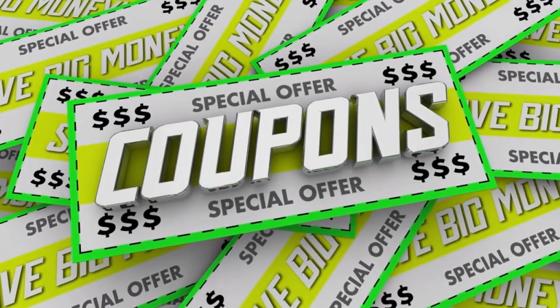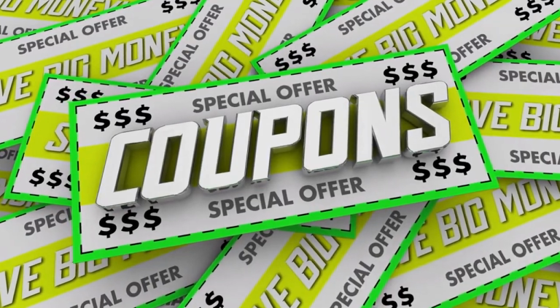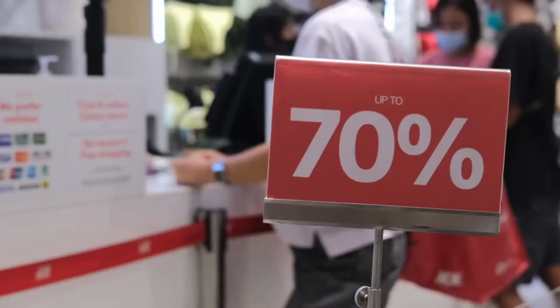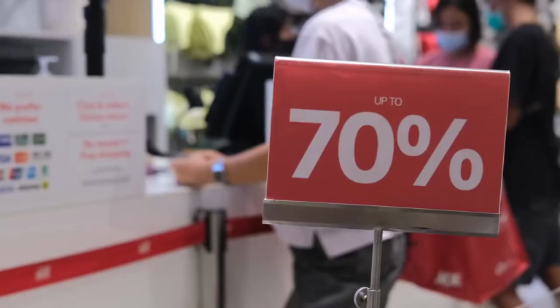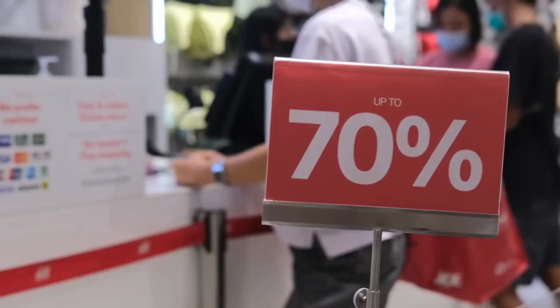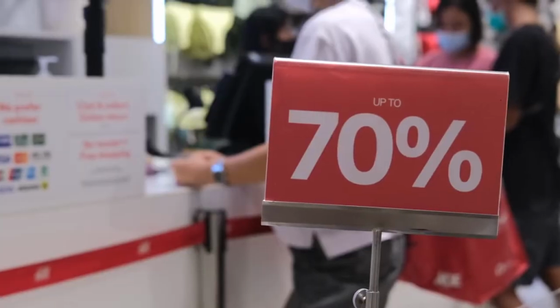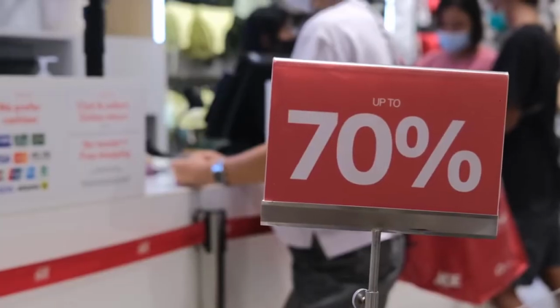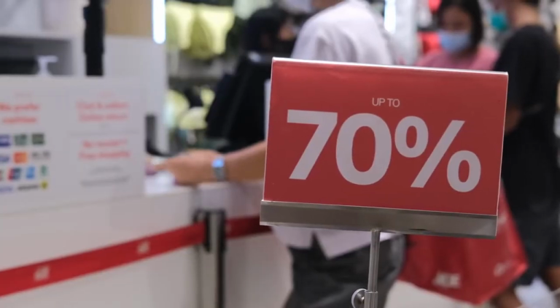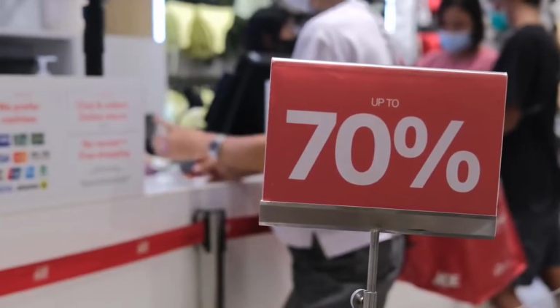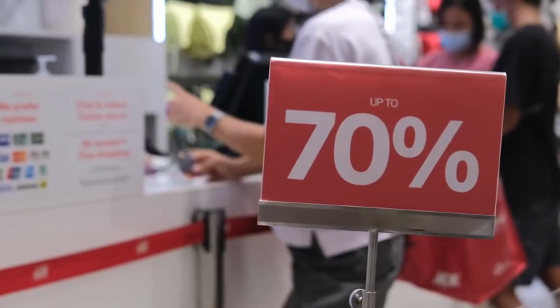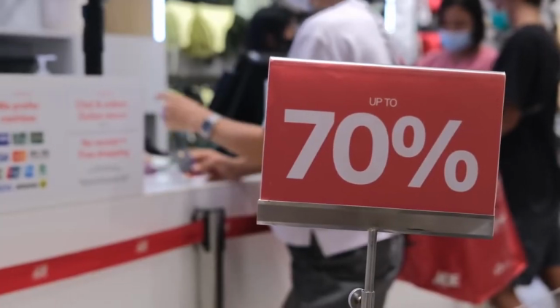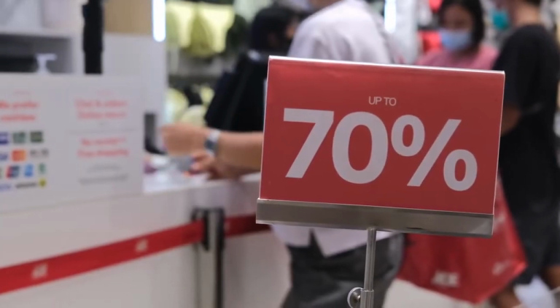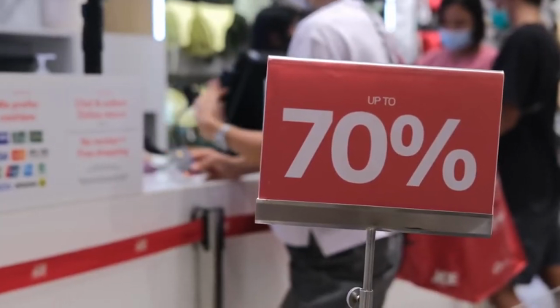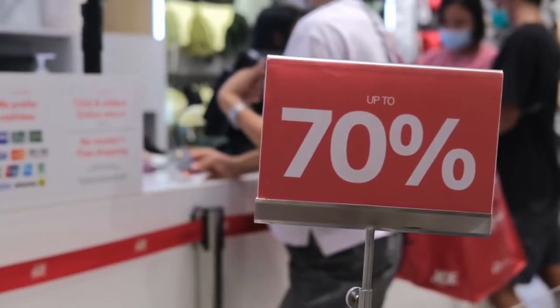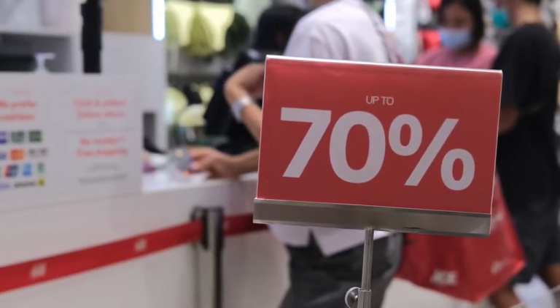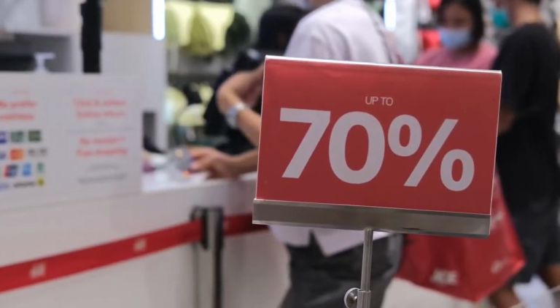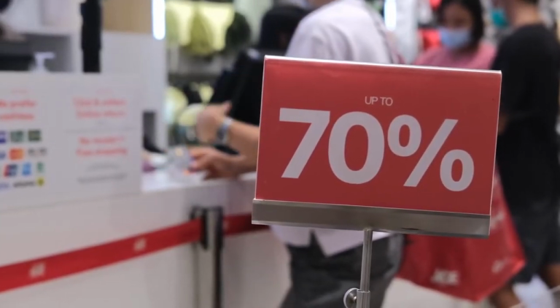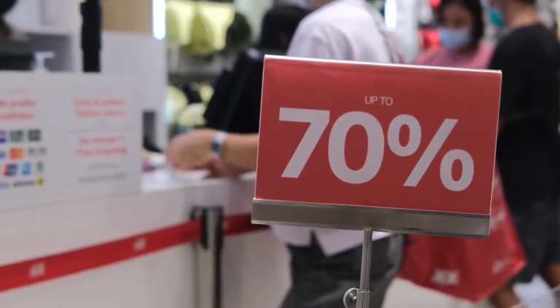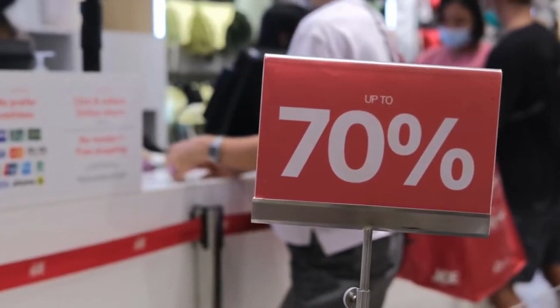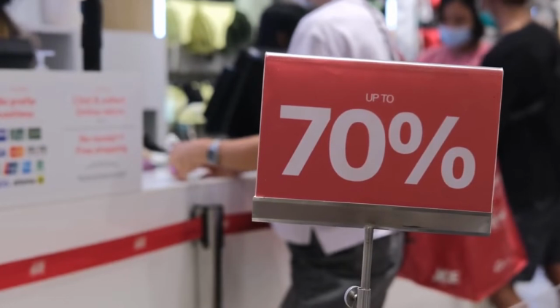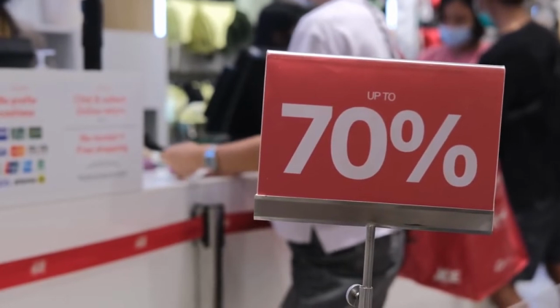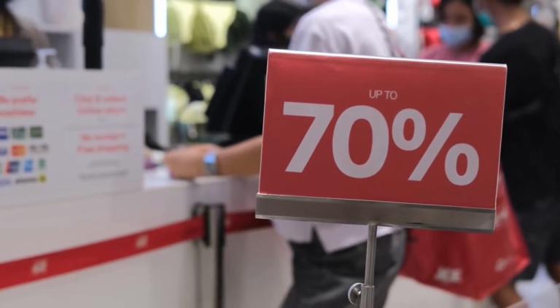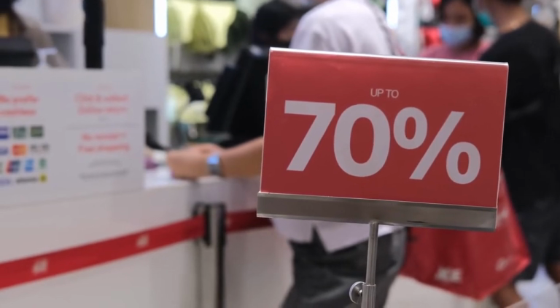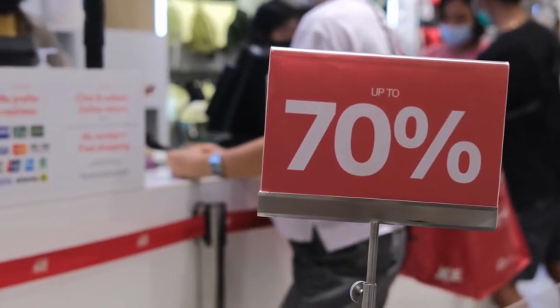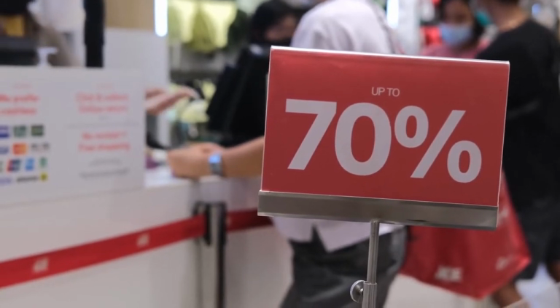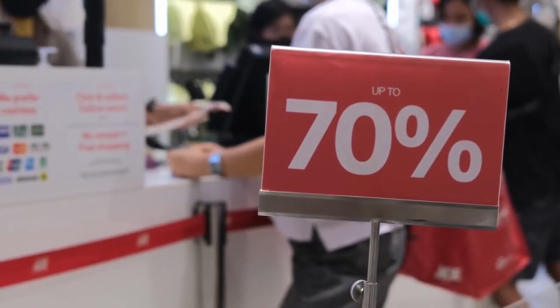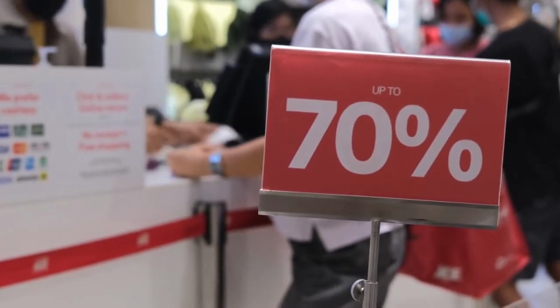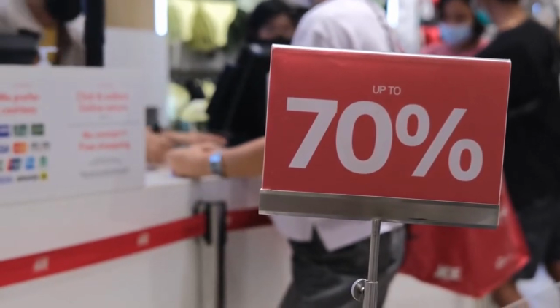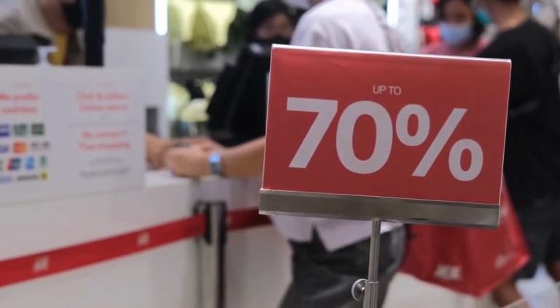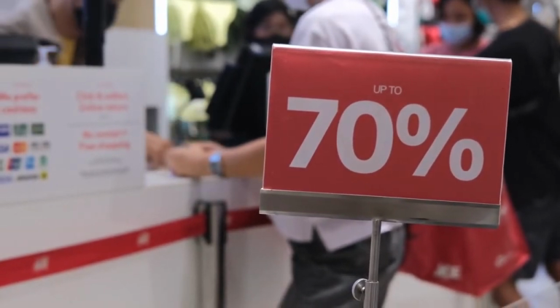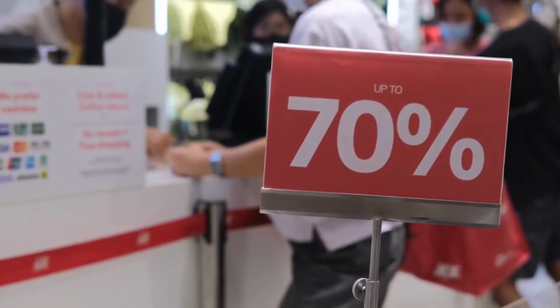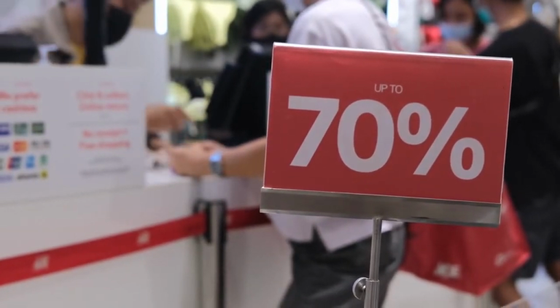Your neighborhood store's loyalty program might grant you access to additional discounts in exchange for providing your phone number or email address.